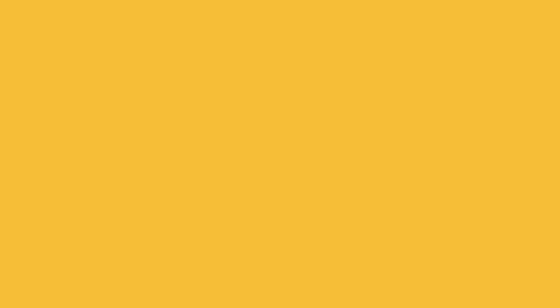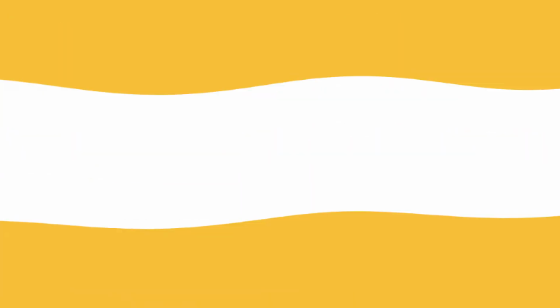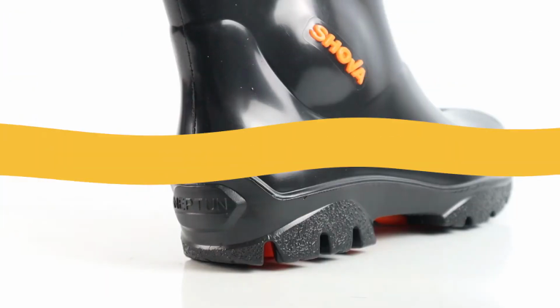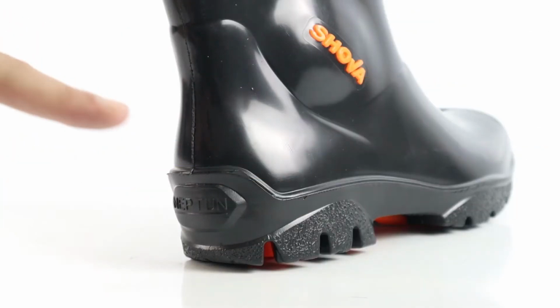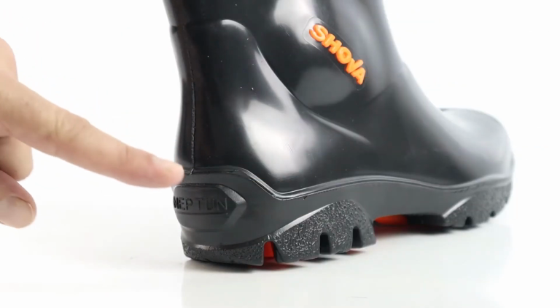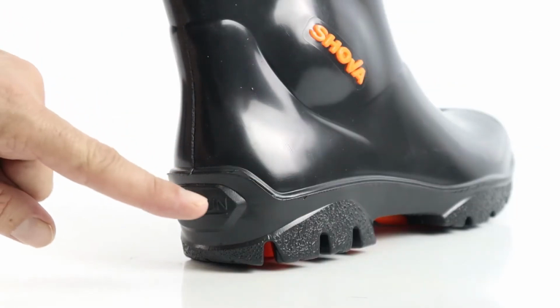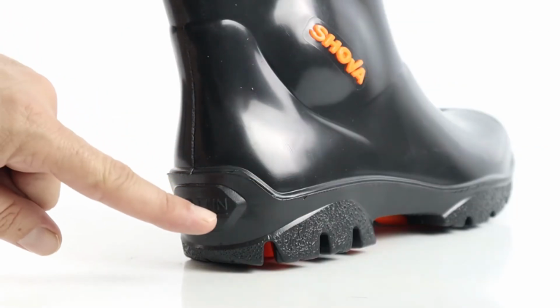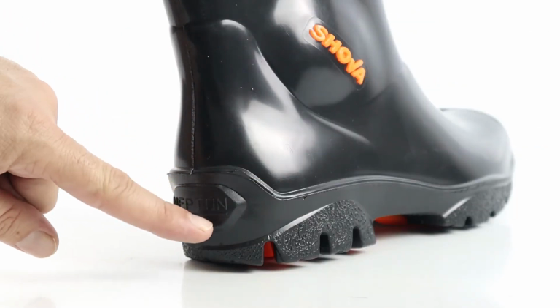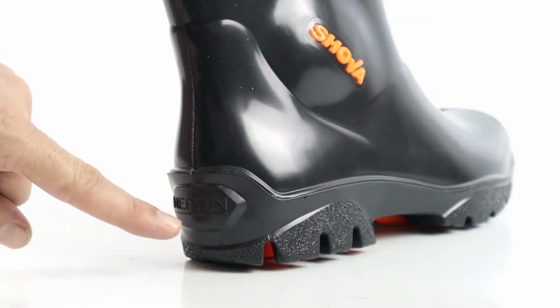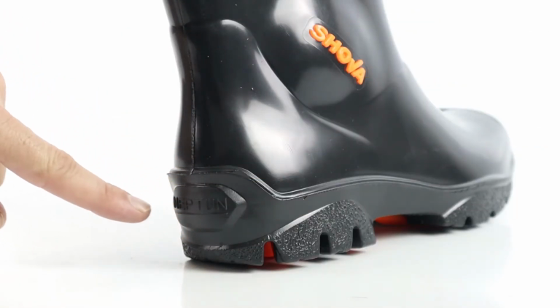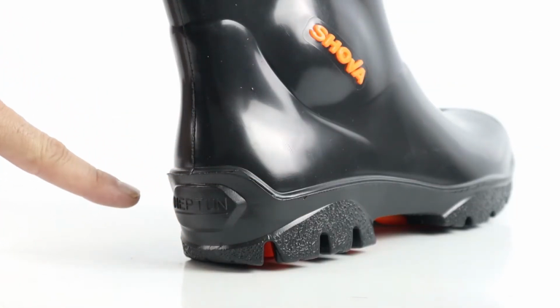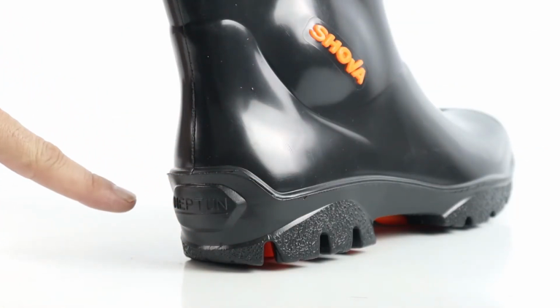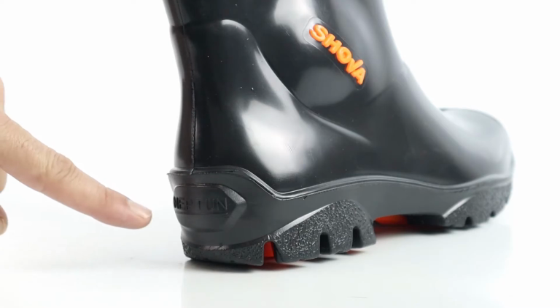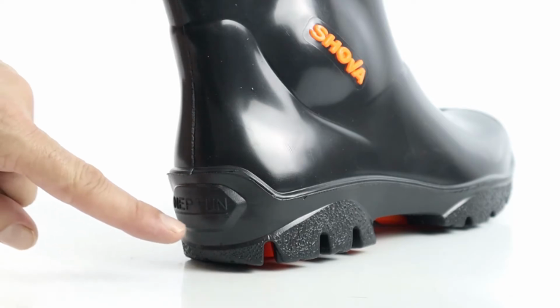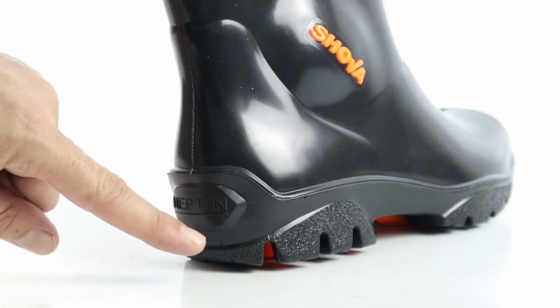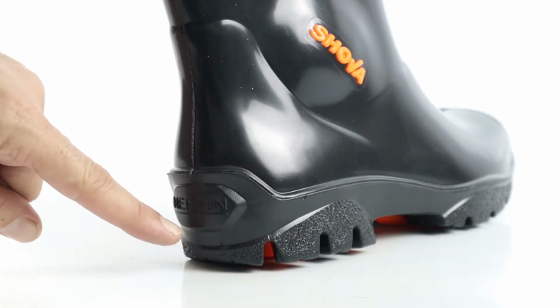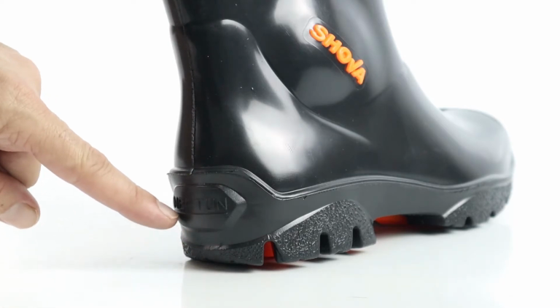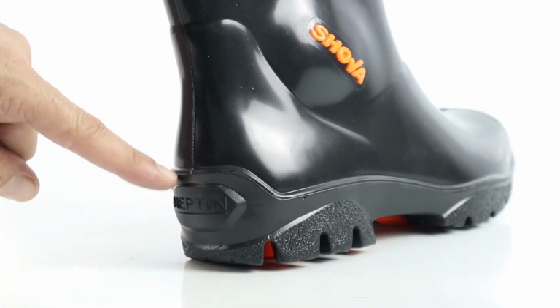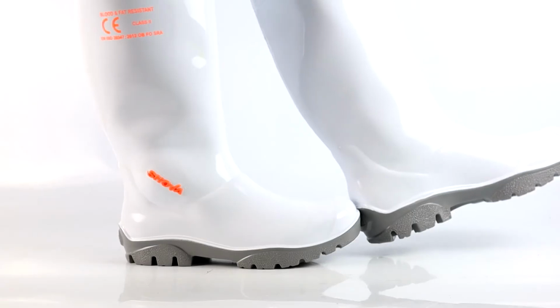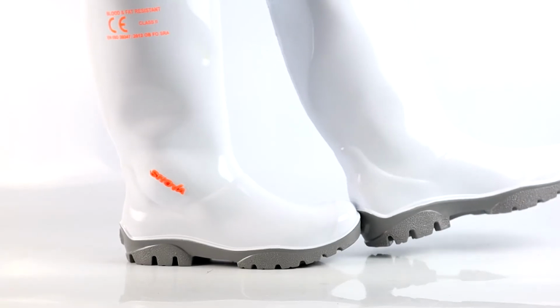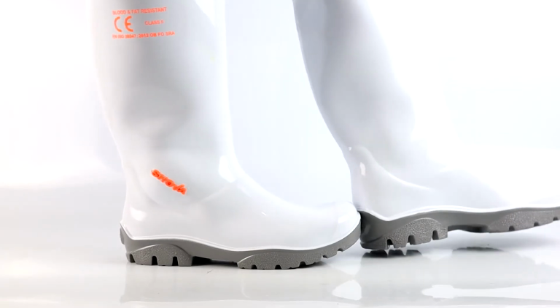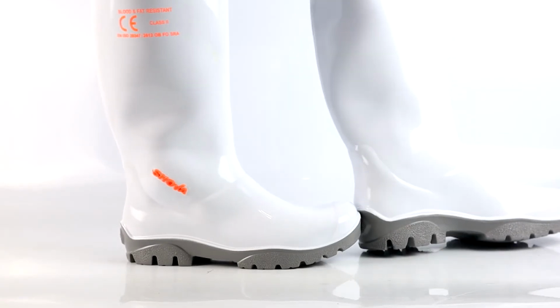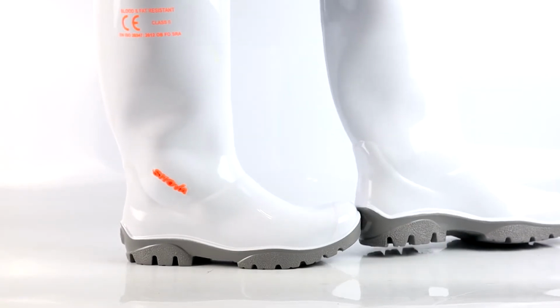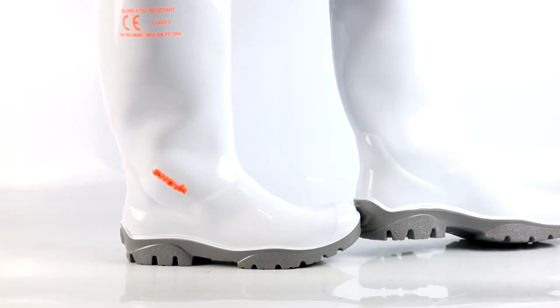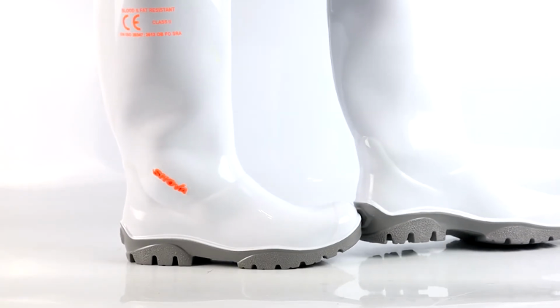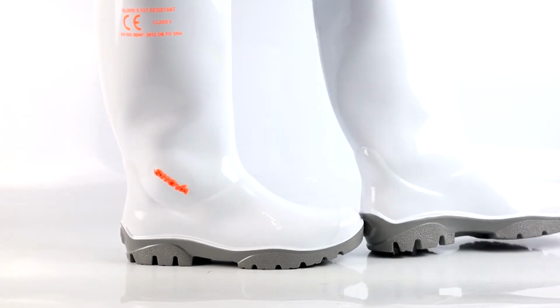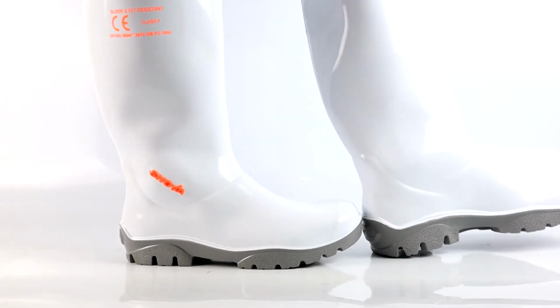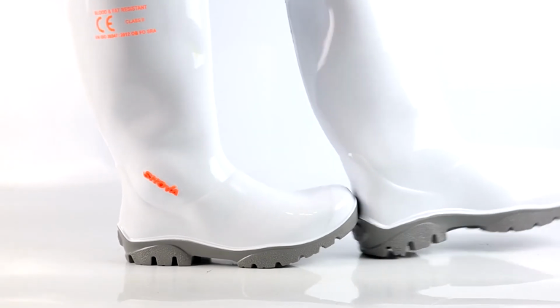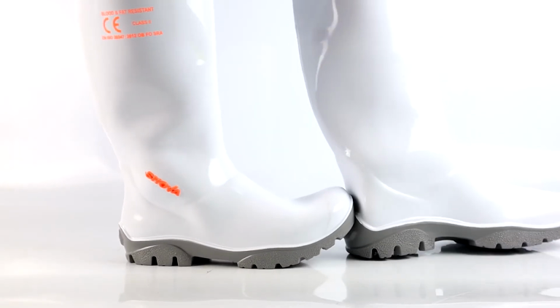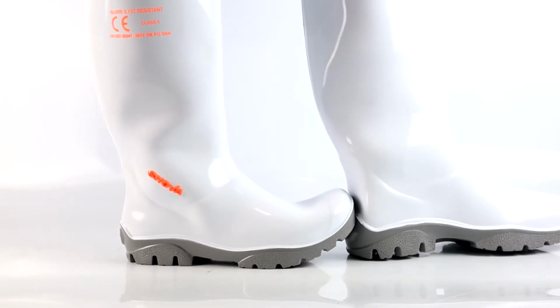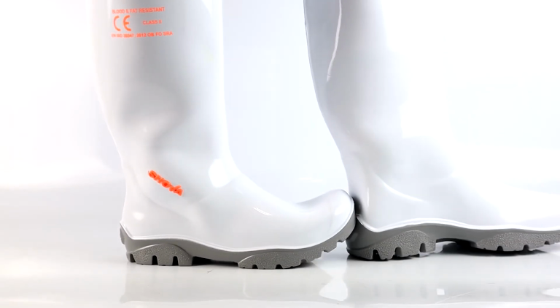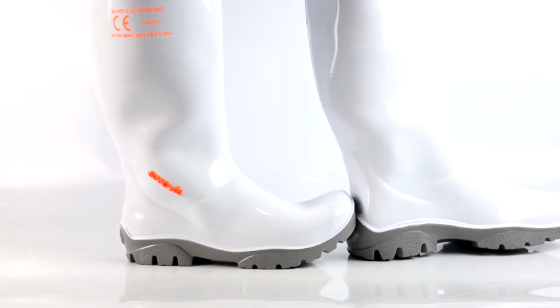They have also added a kick plate at the back to protect the boot when taking them off using your feet only.